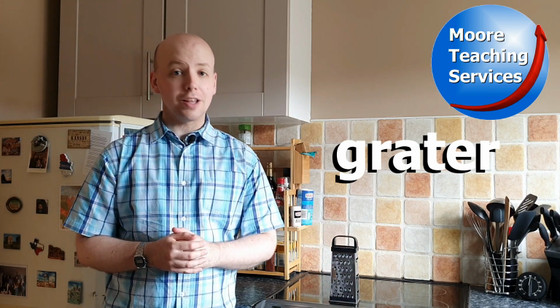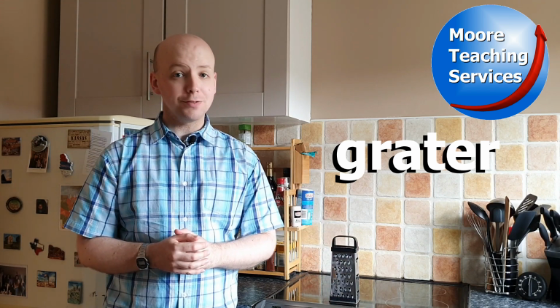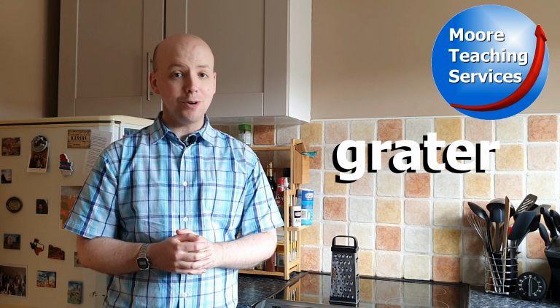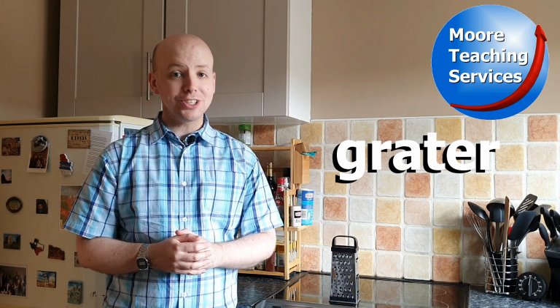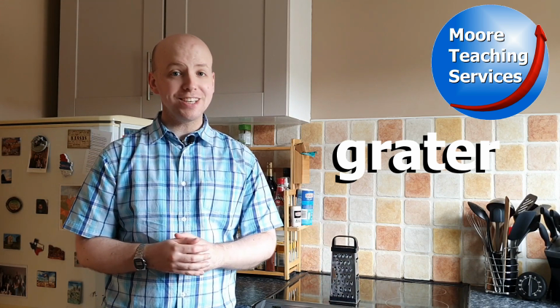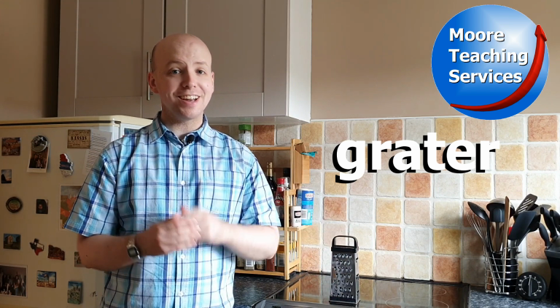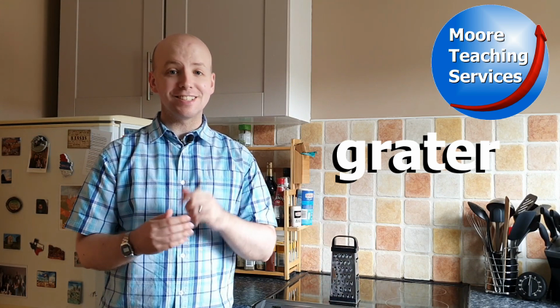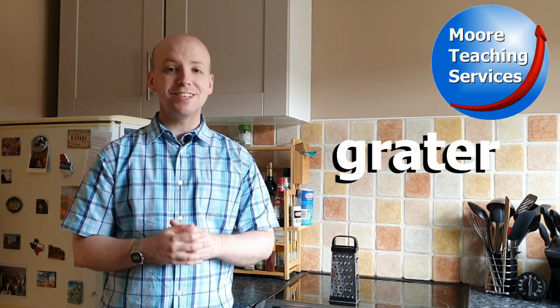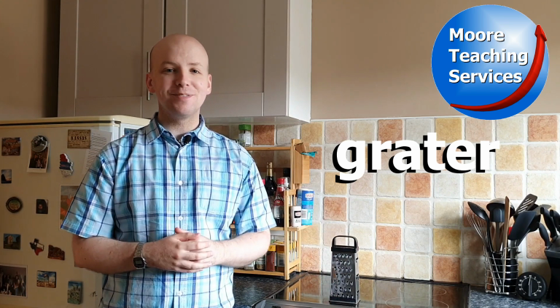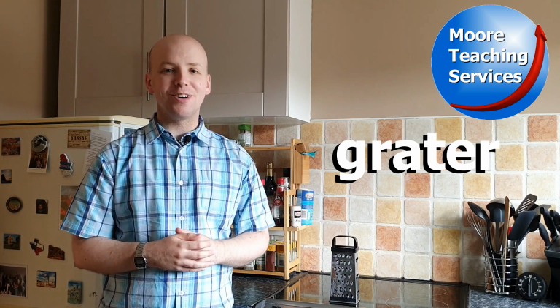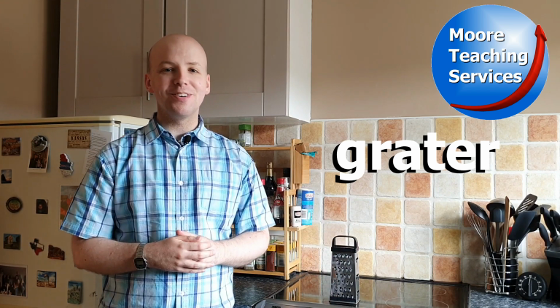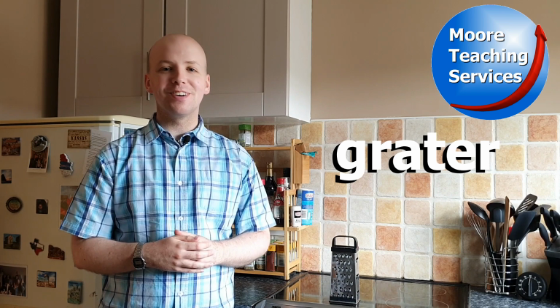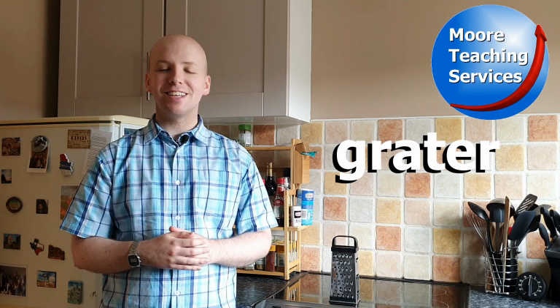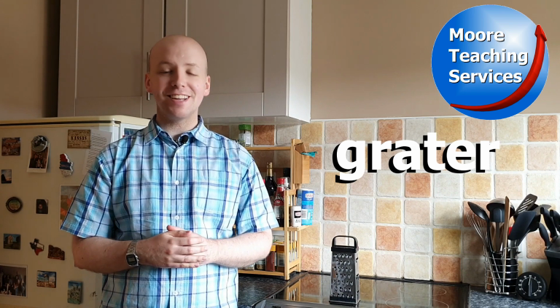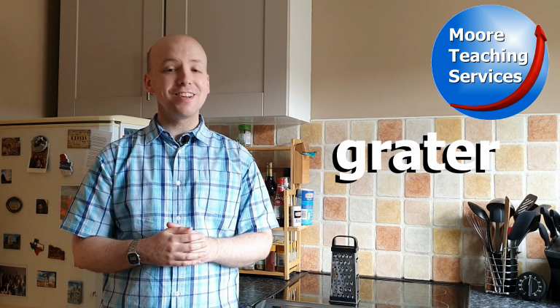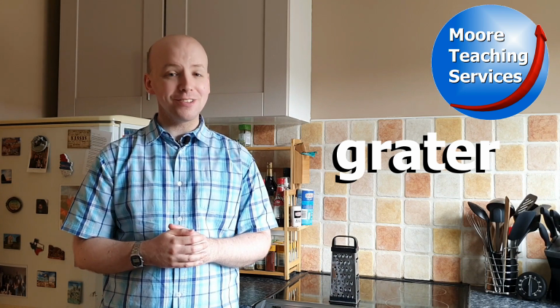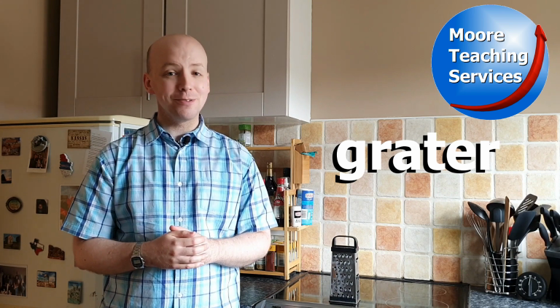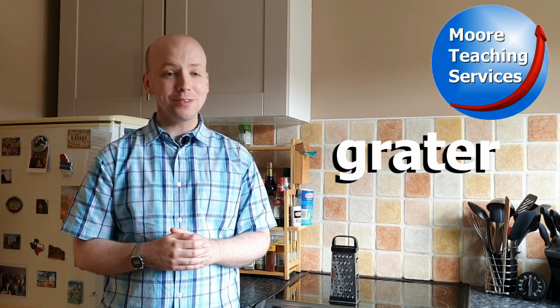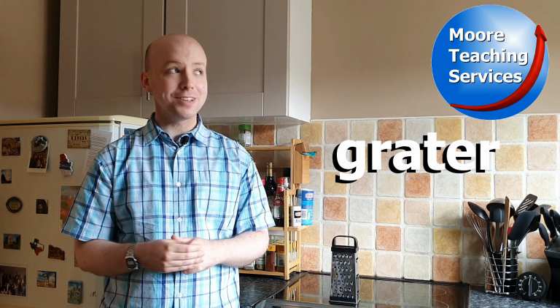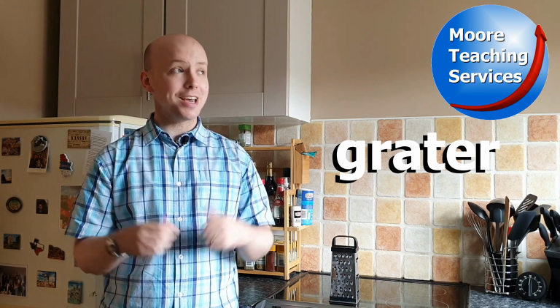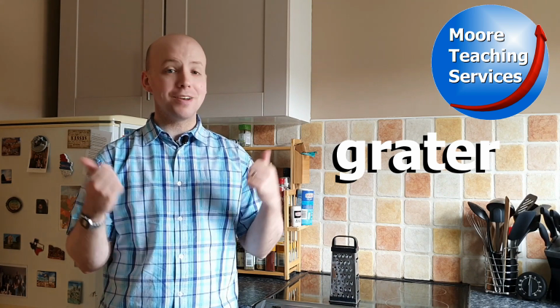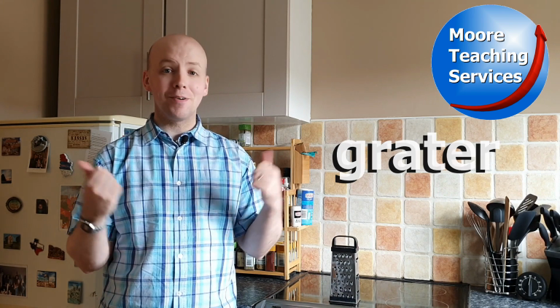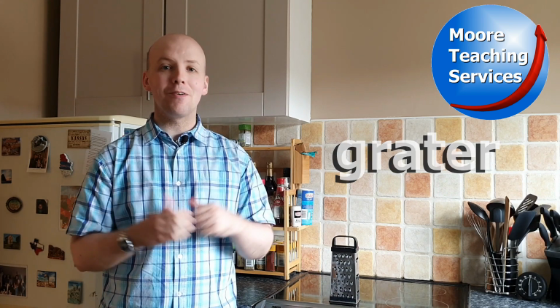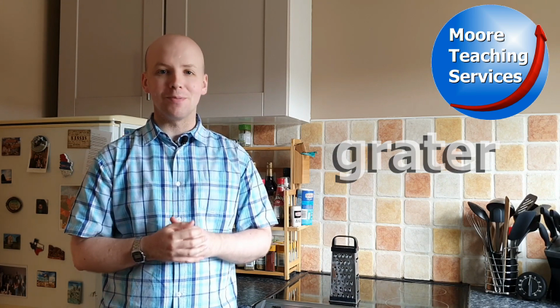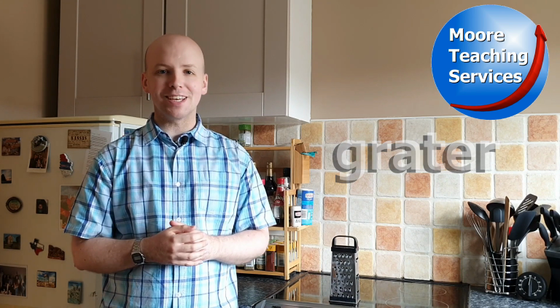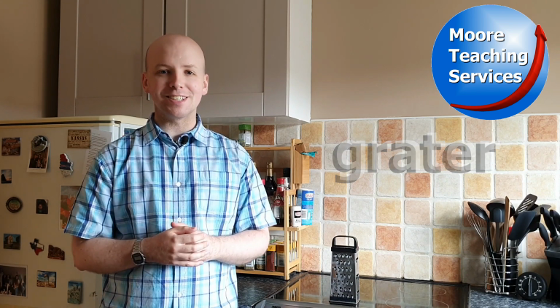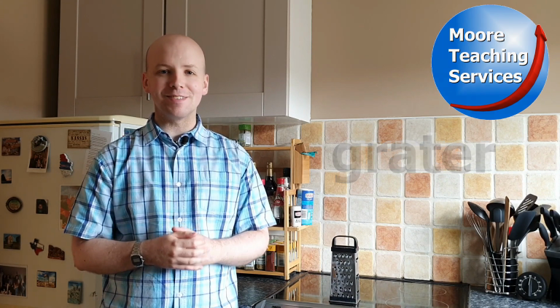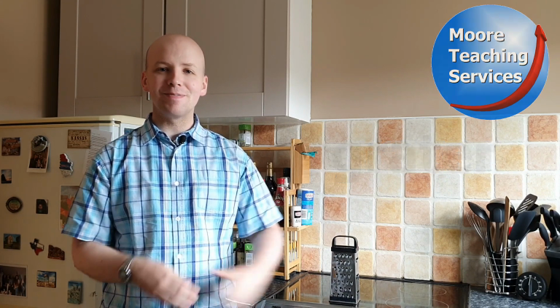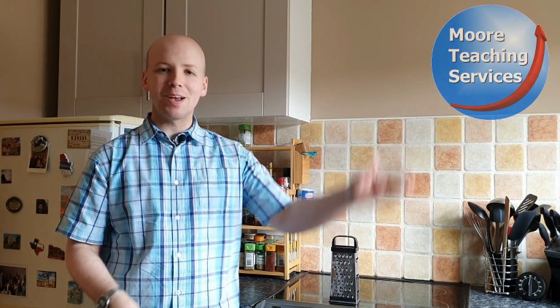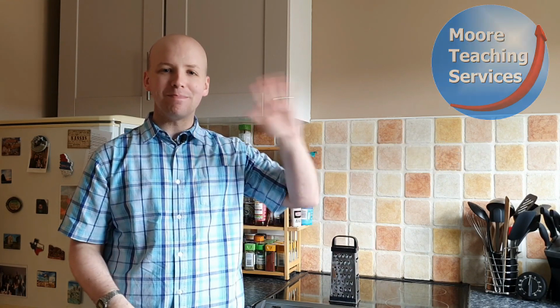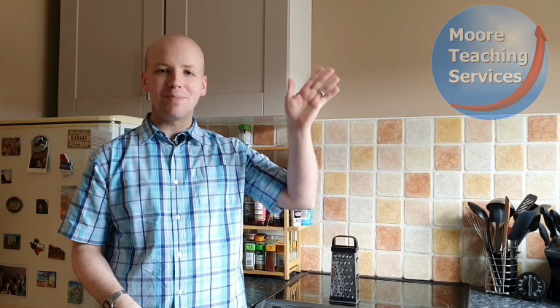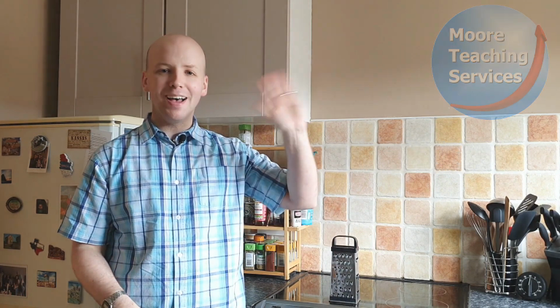Thanks for watching, and I'll see you tomorrow with yet another Word of the Day from the kitchen. Bye bye.